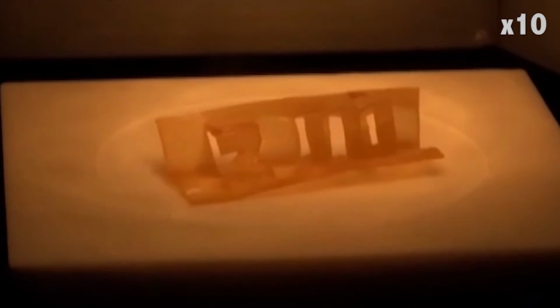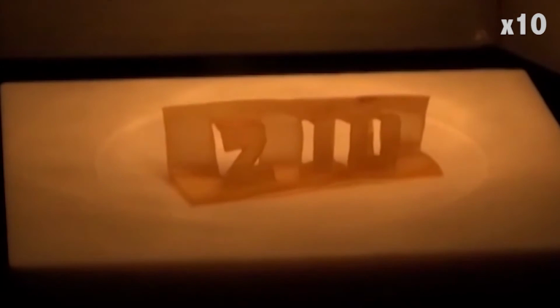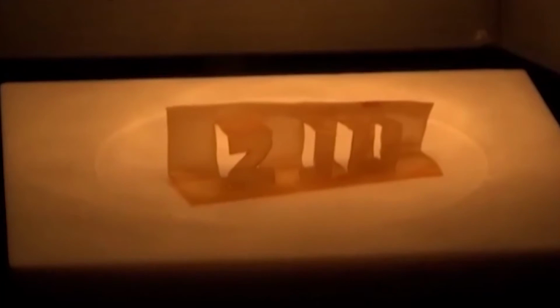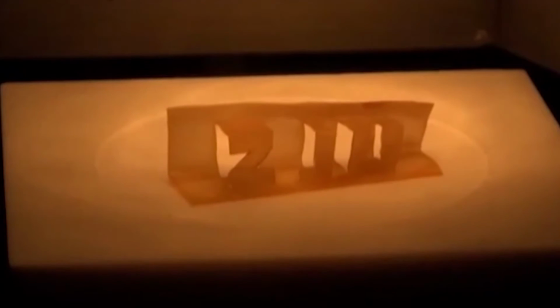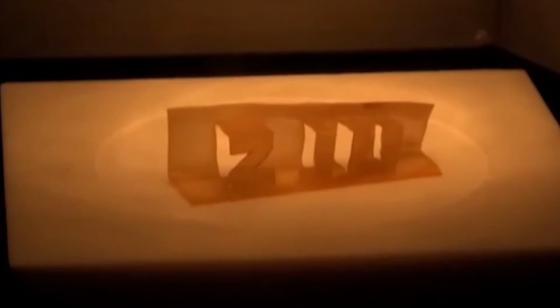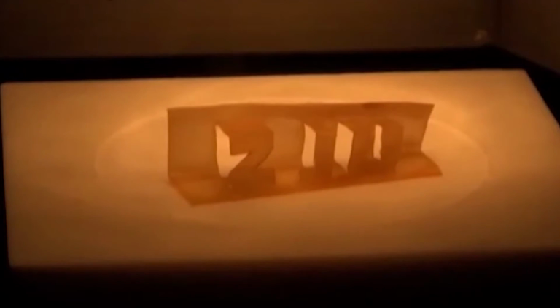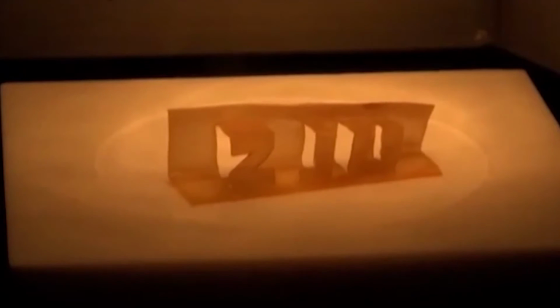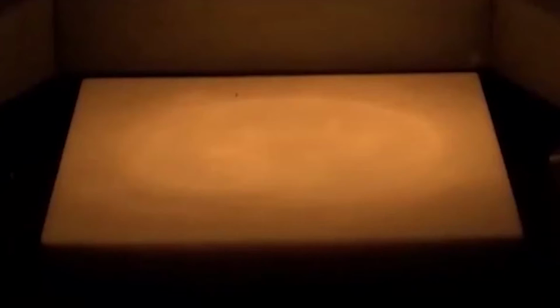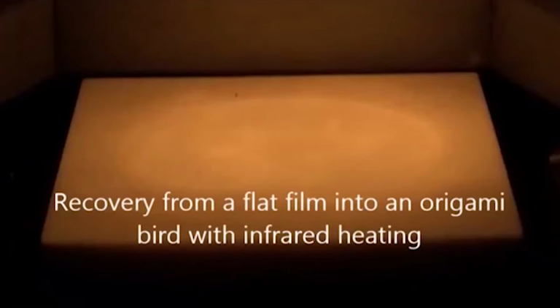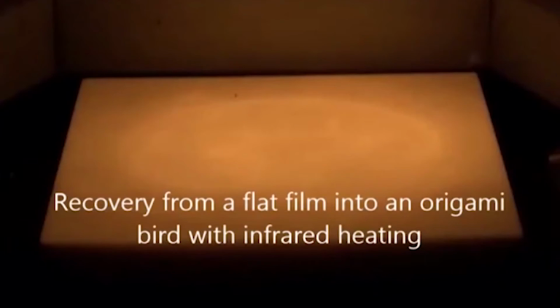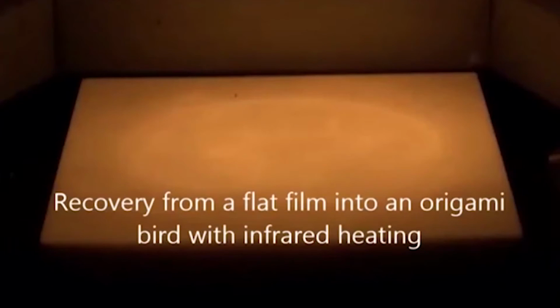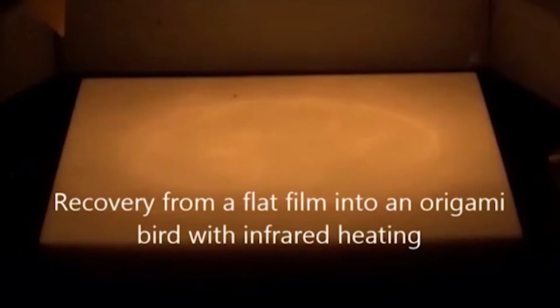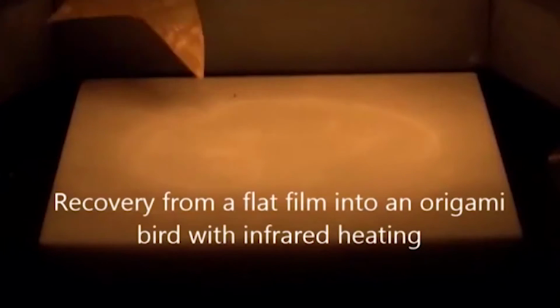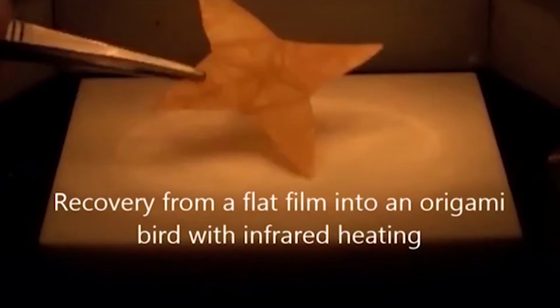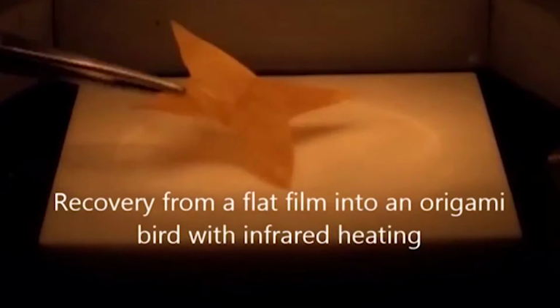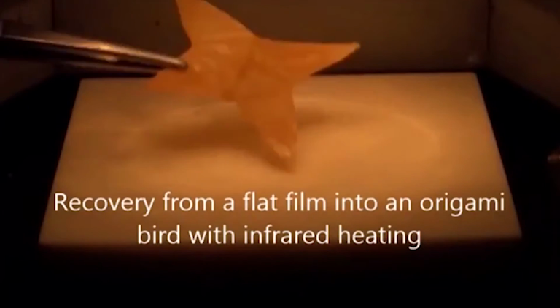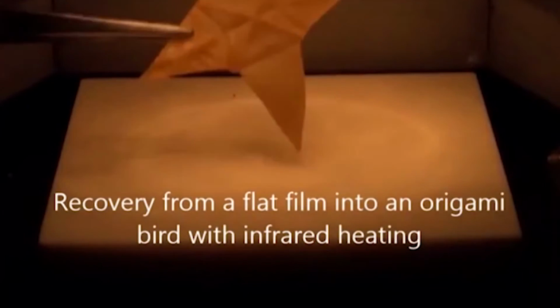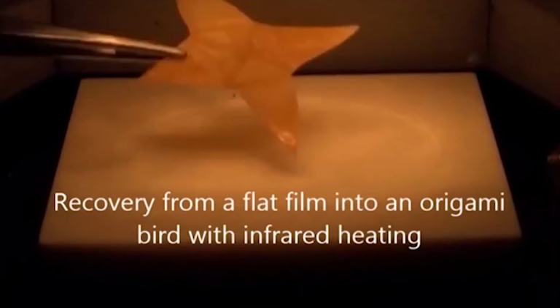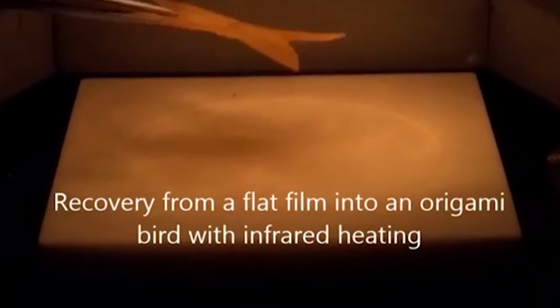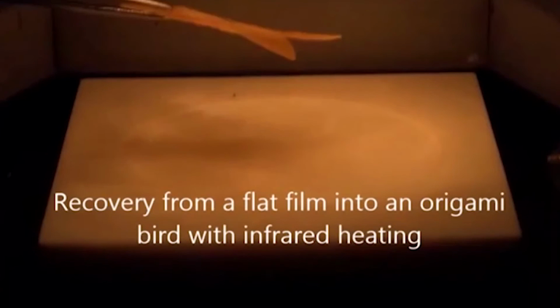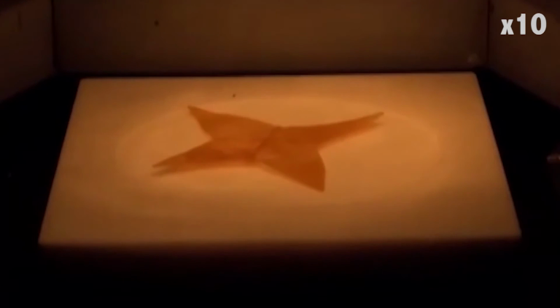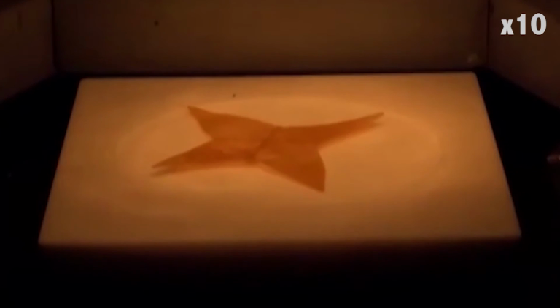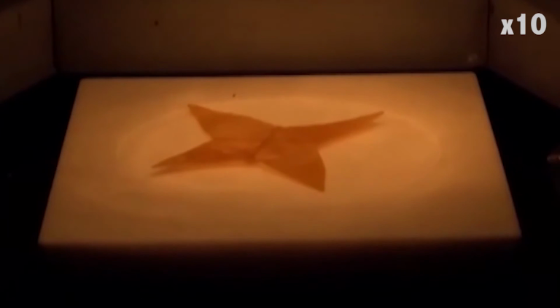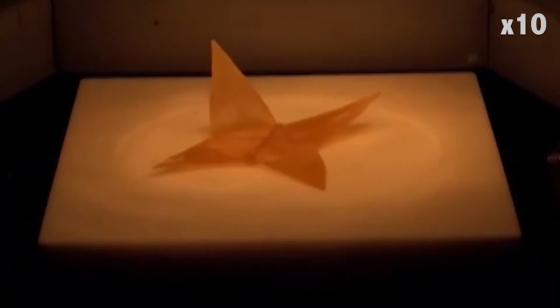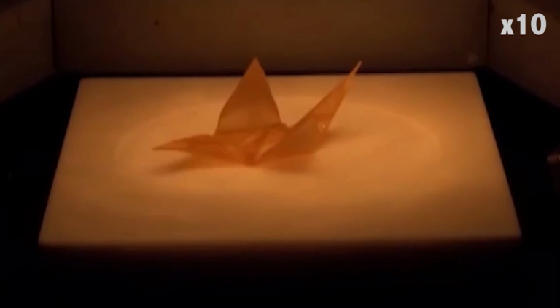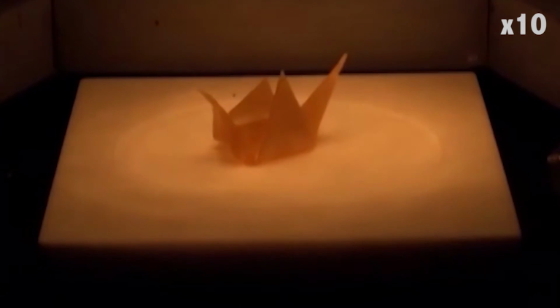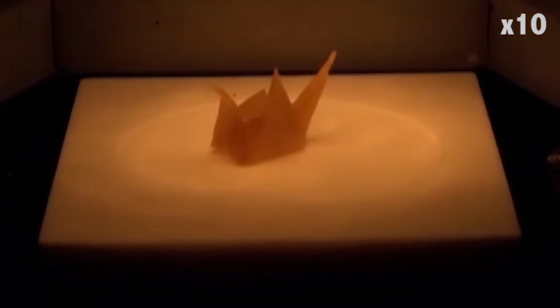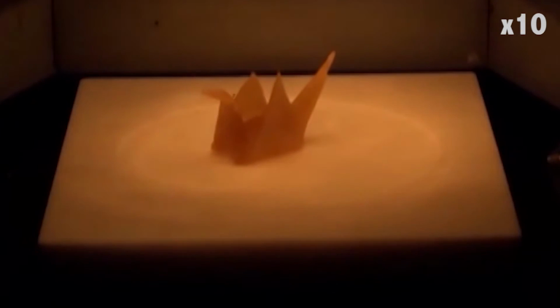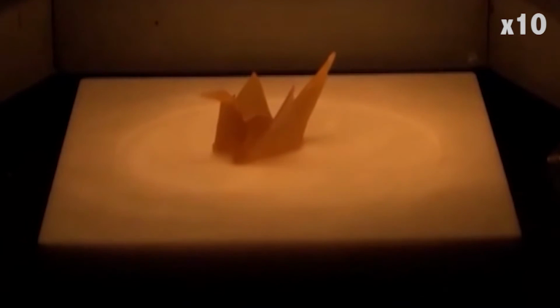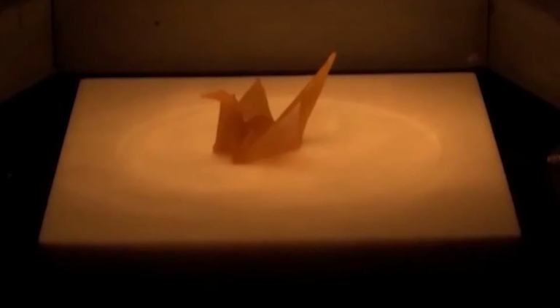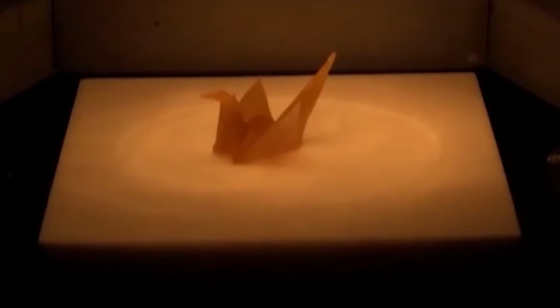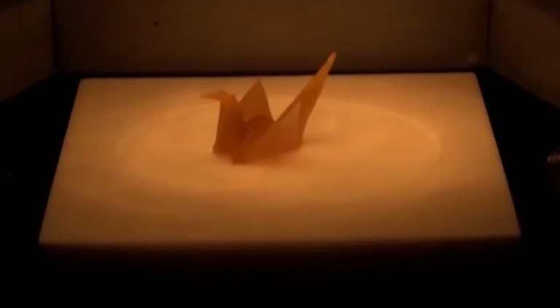Researchers said they hoped to experiment with other various materials, as well as work with a version of the polymer in lower temperatures.